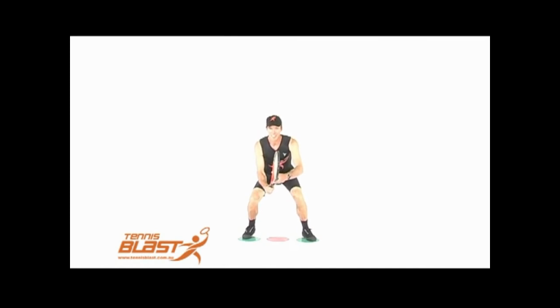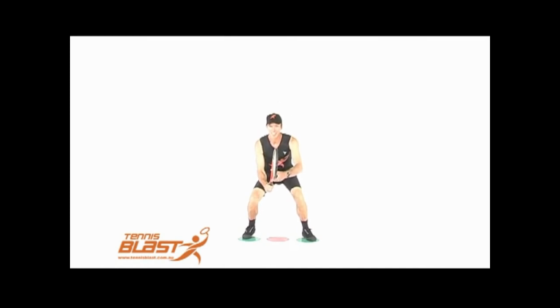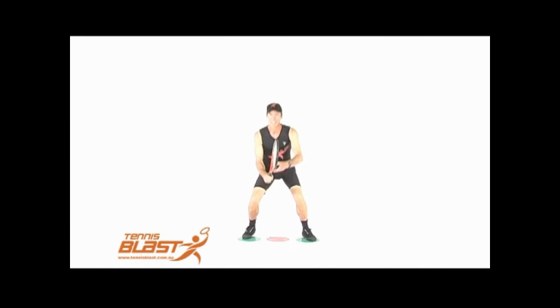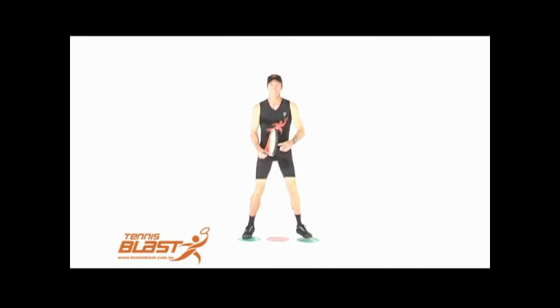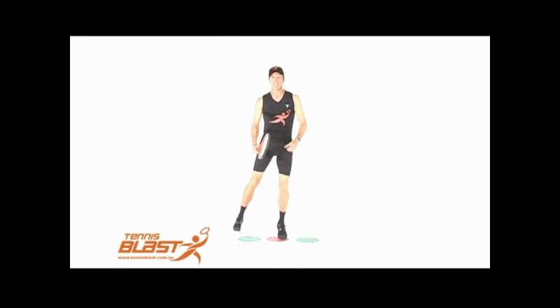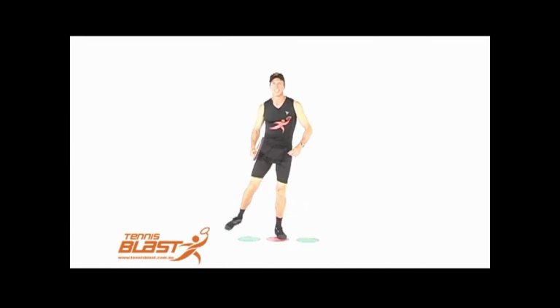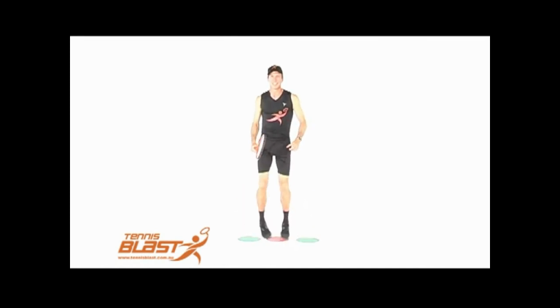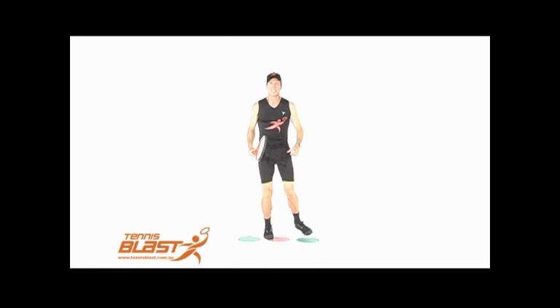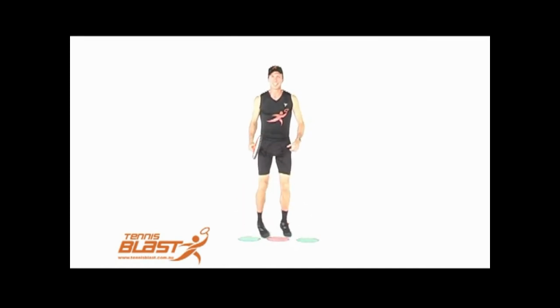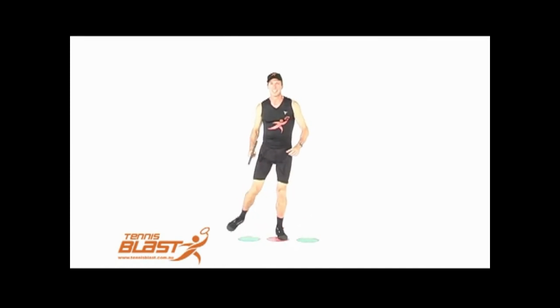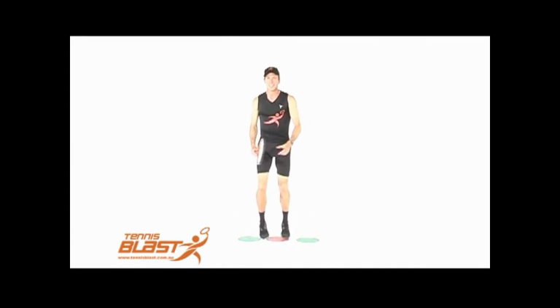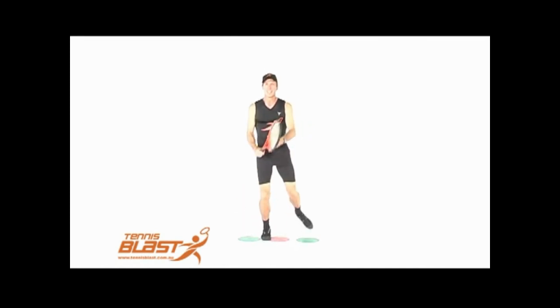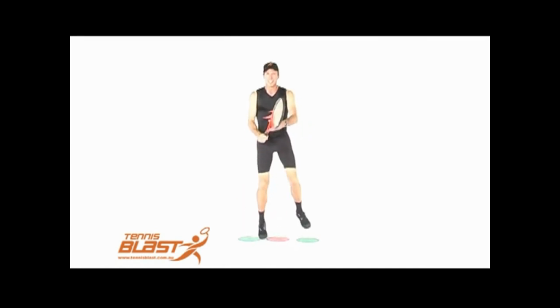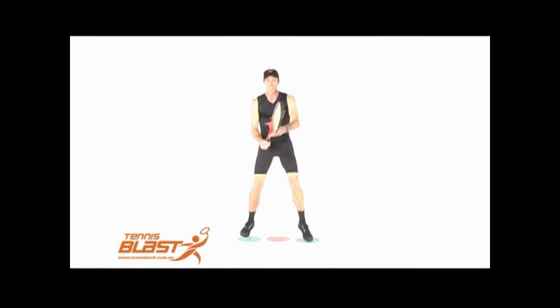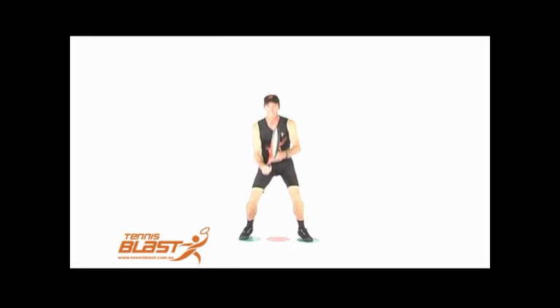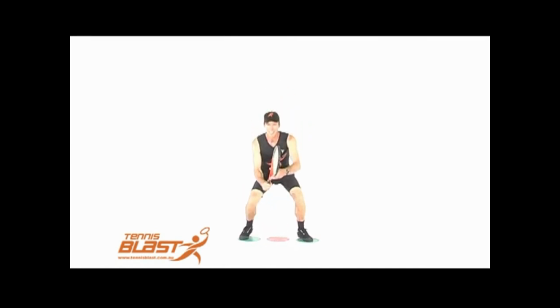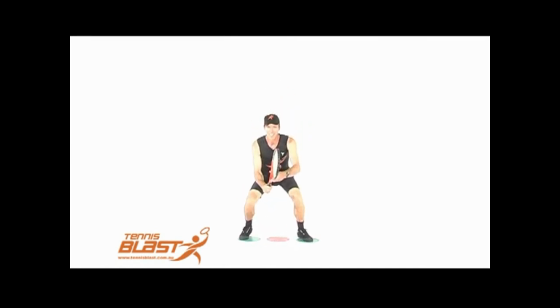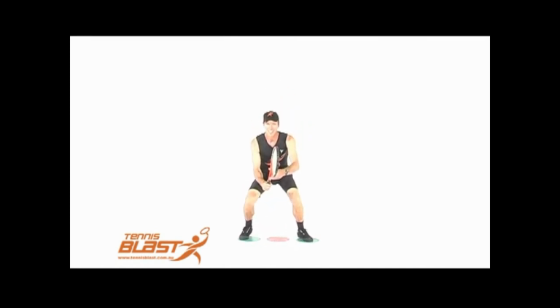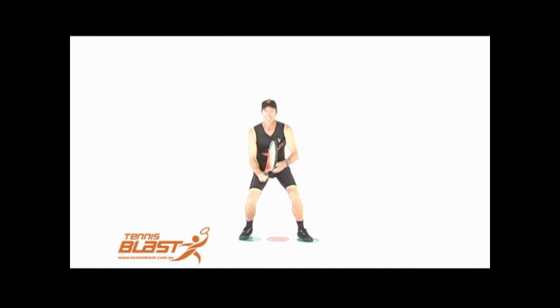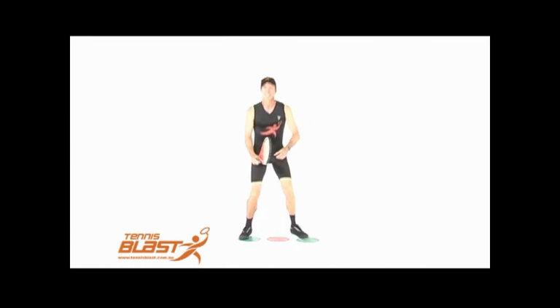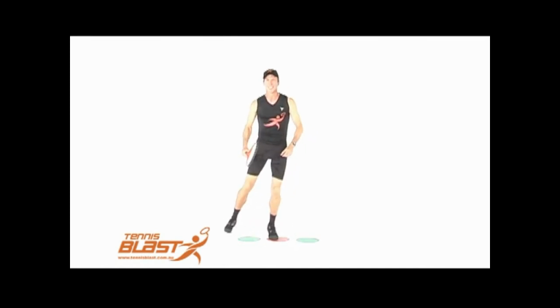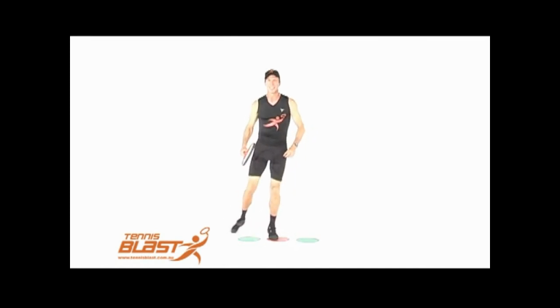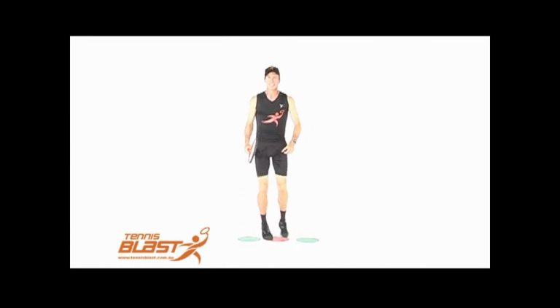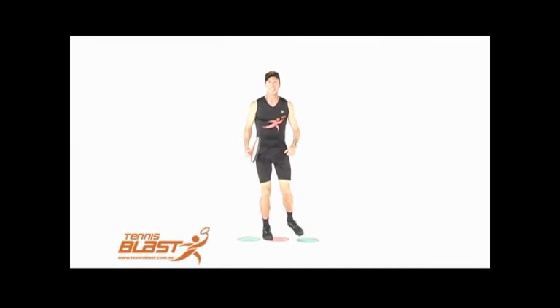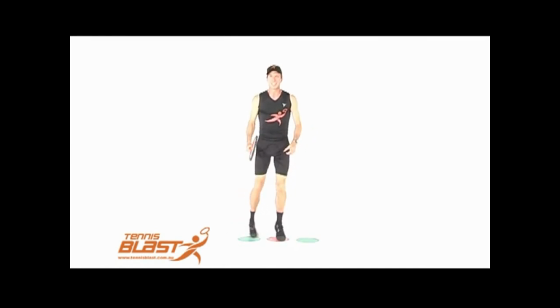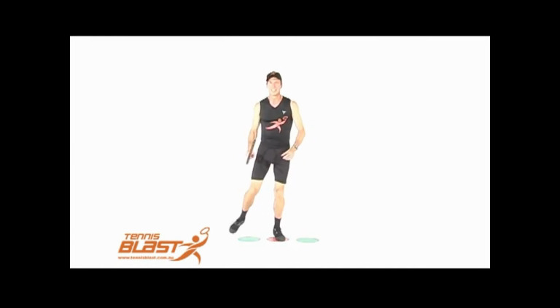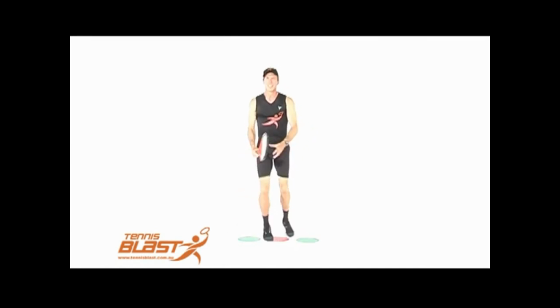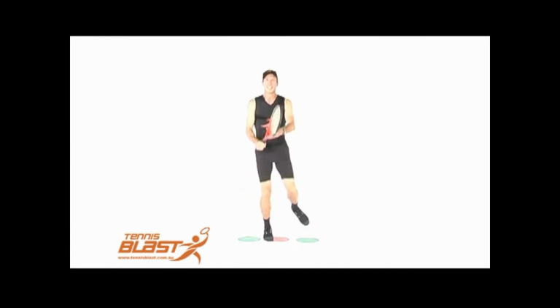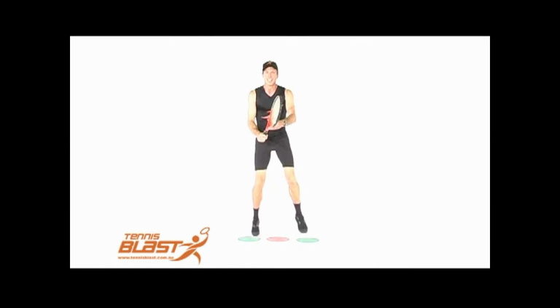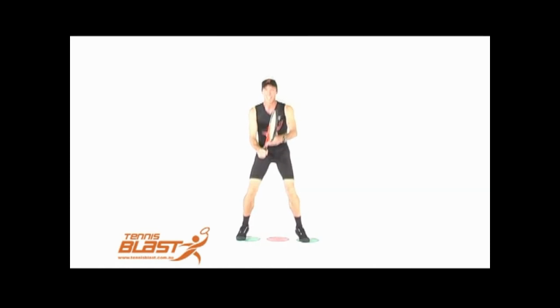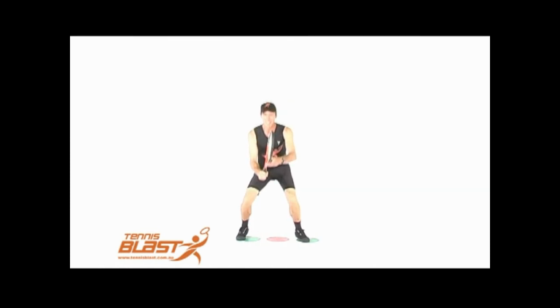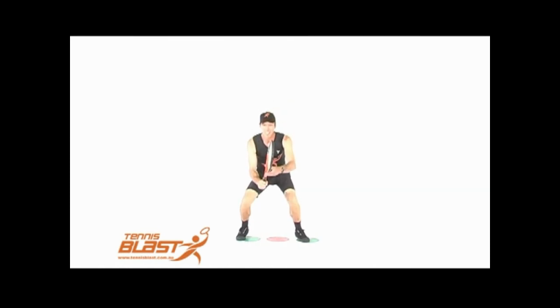Flick the feet to the side and split nice and wide, stick the bottom back for balance and grab the racket.